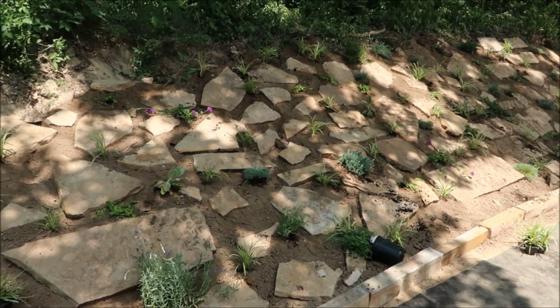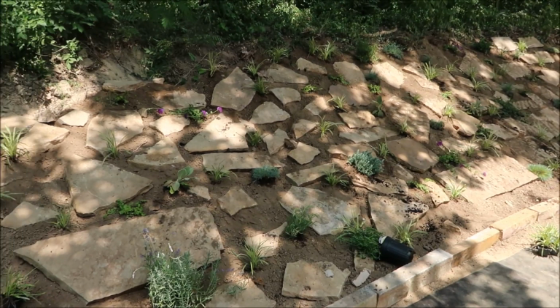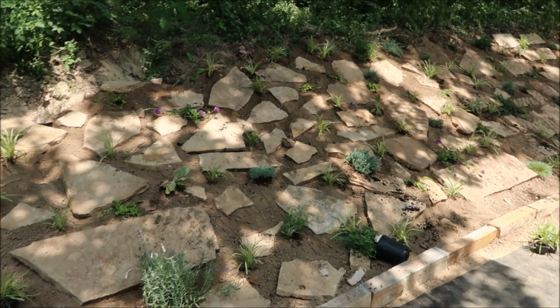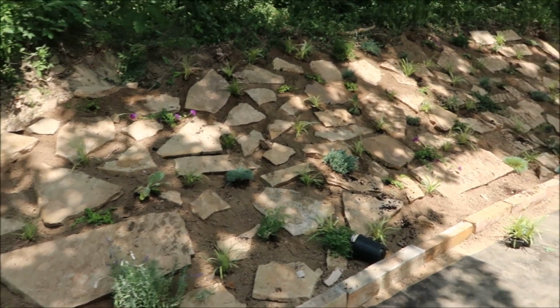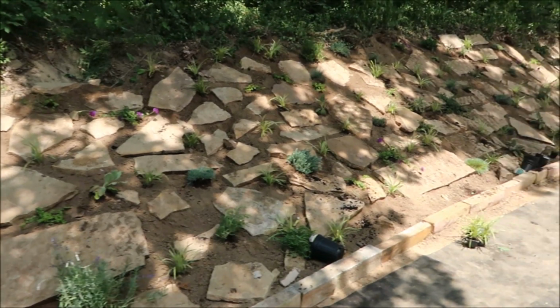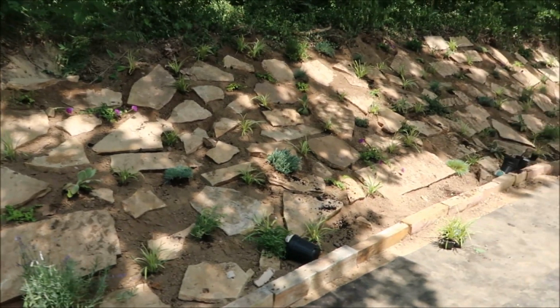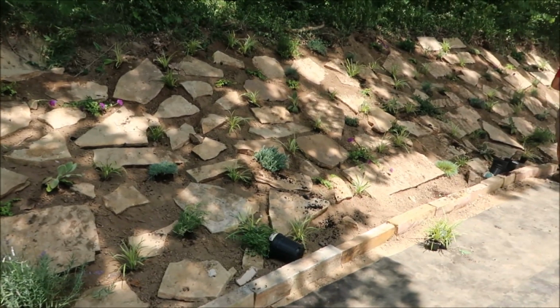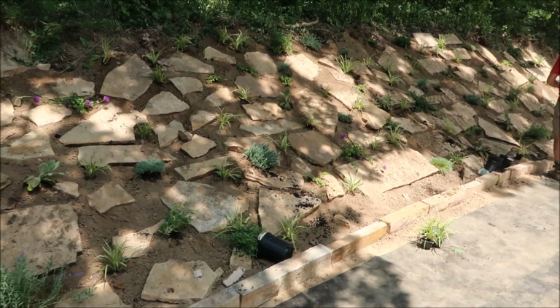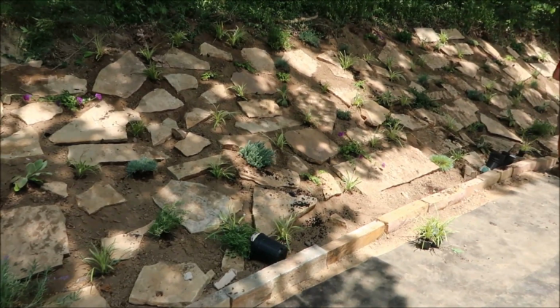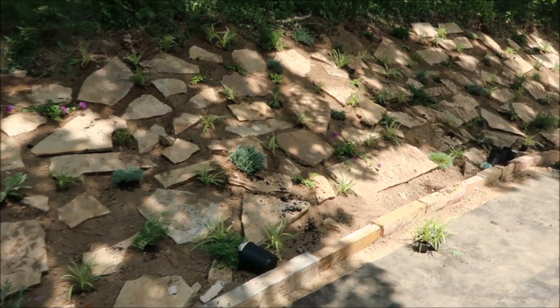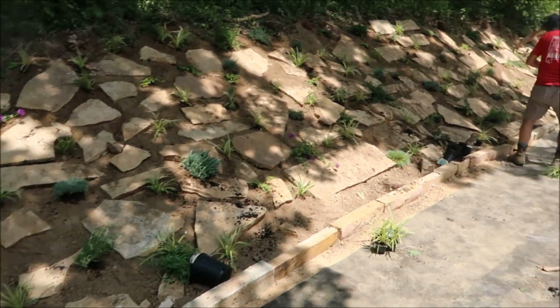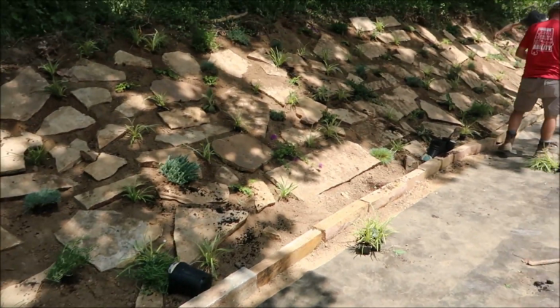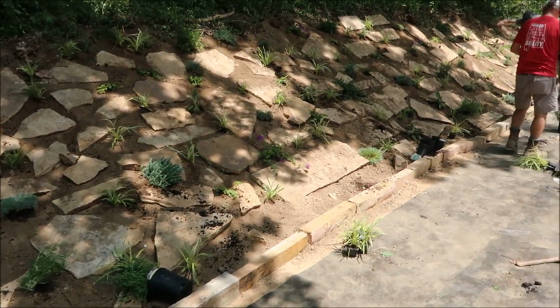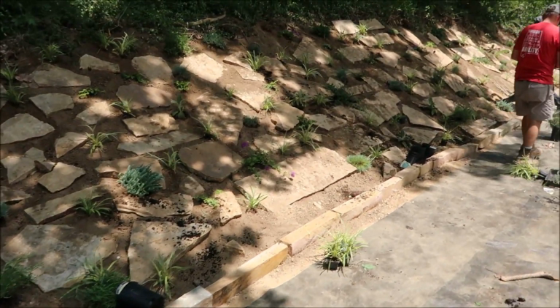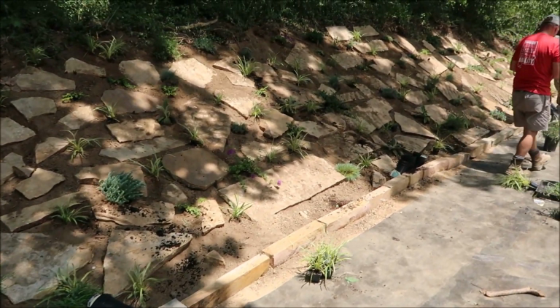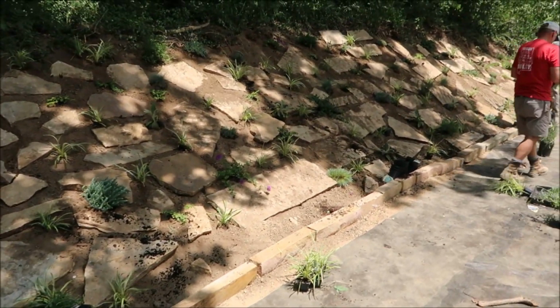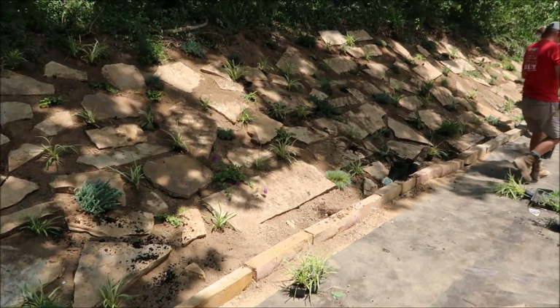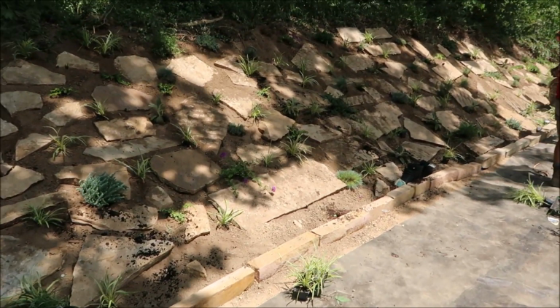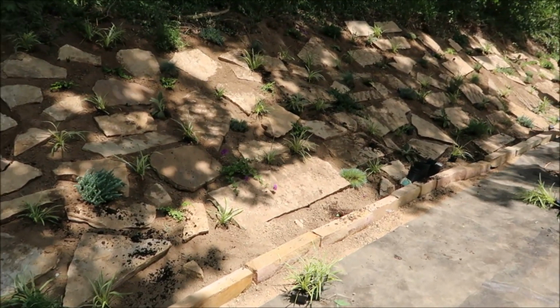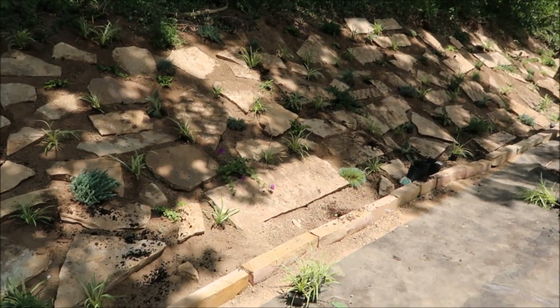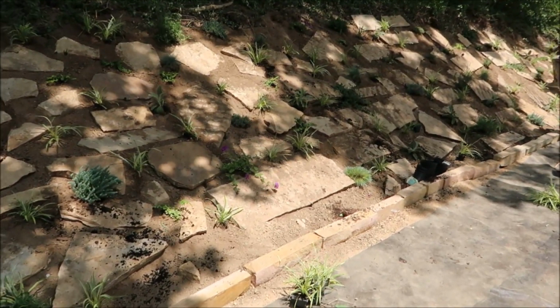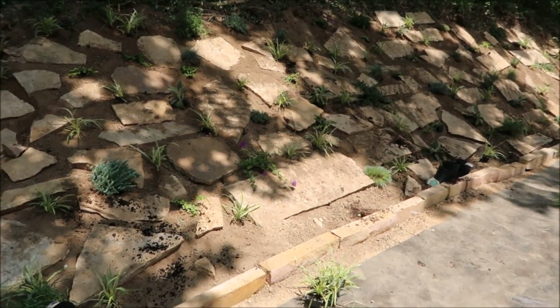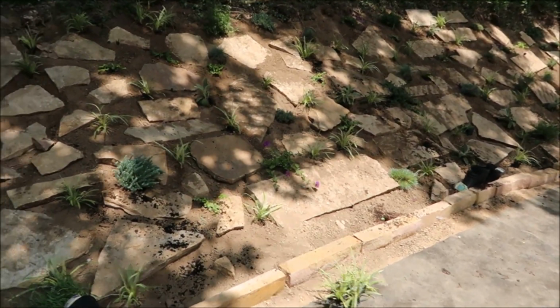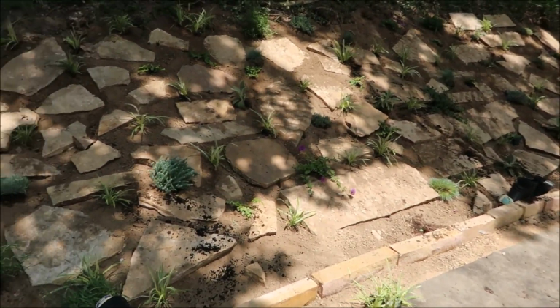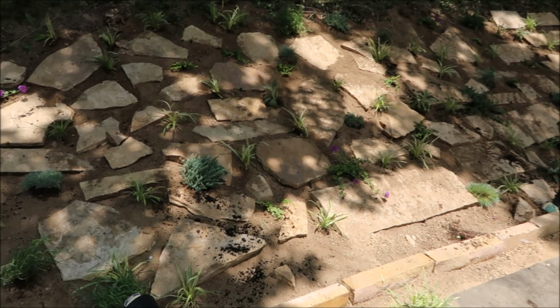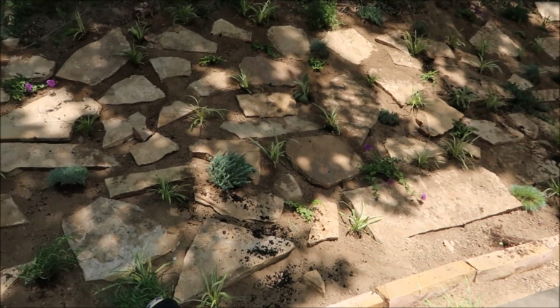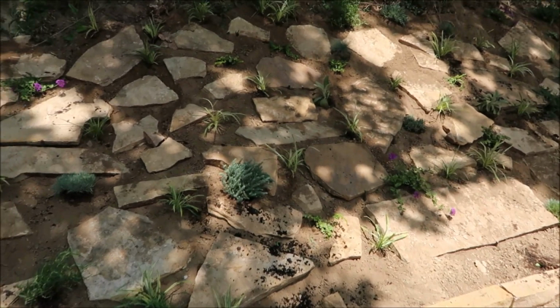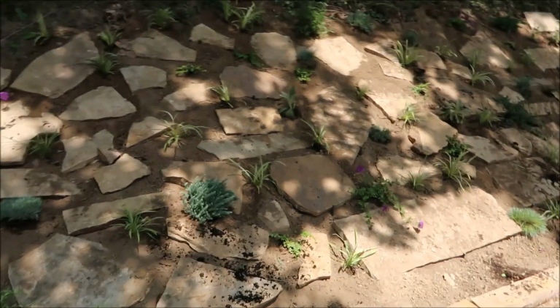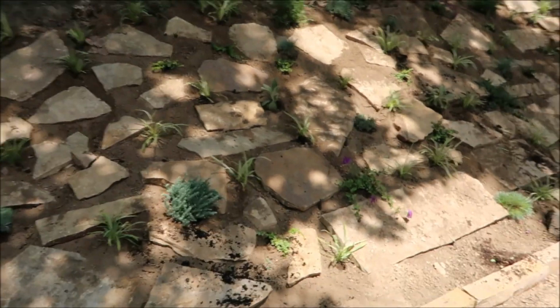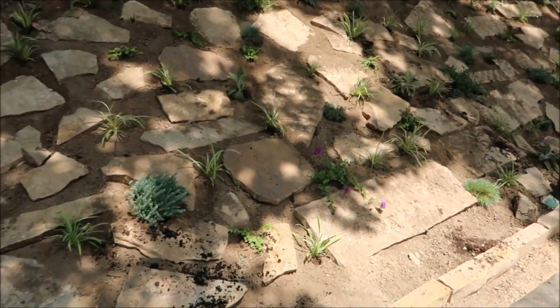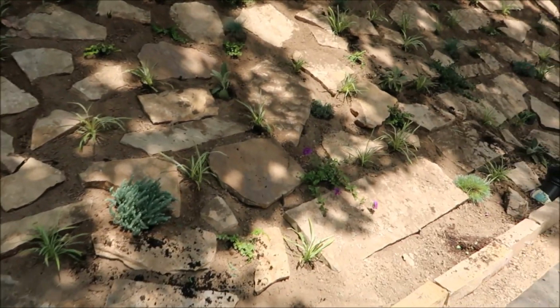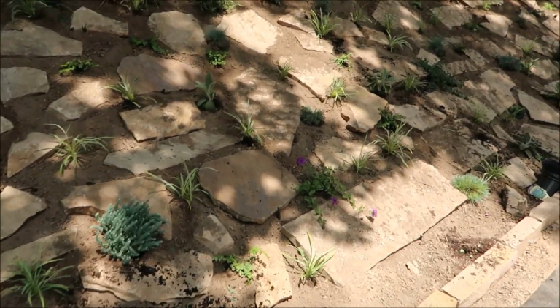Alright, finishing setting the plants. Looking pretty good. Sorry about the shadows.